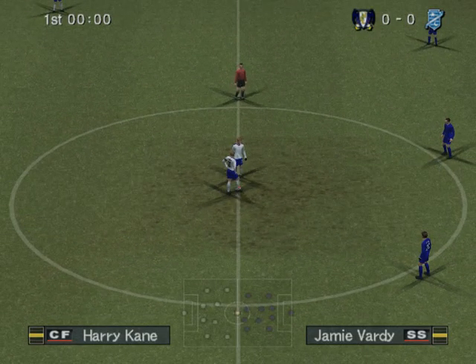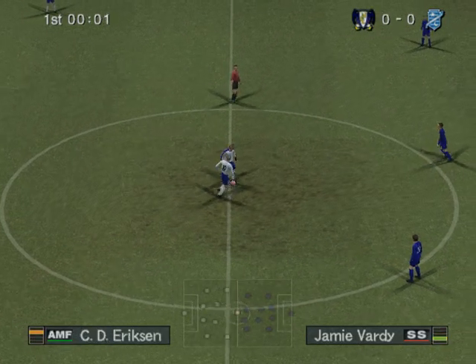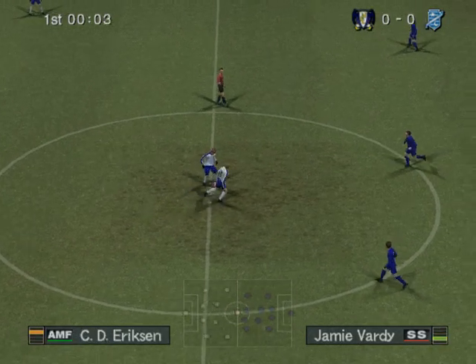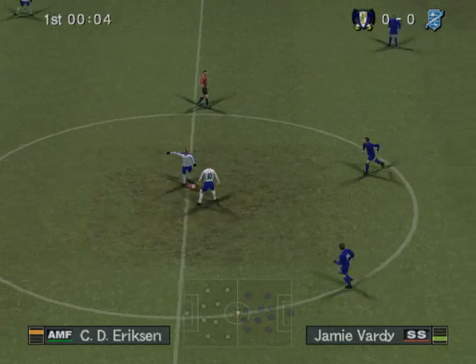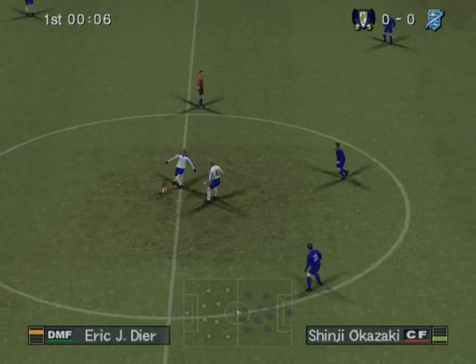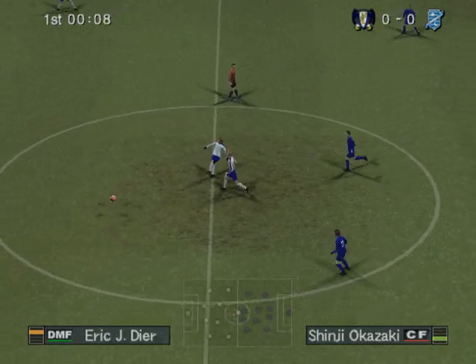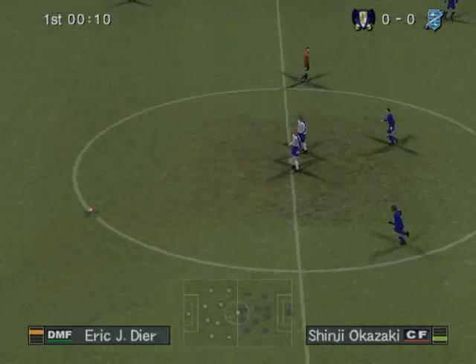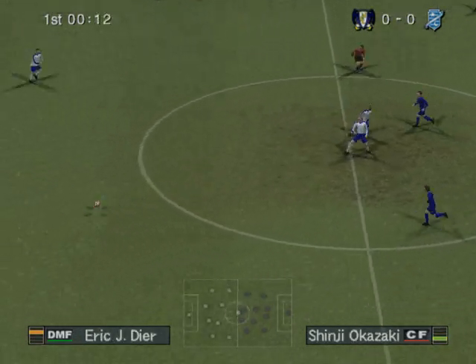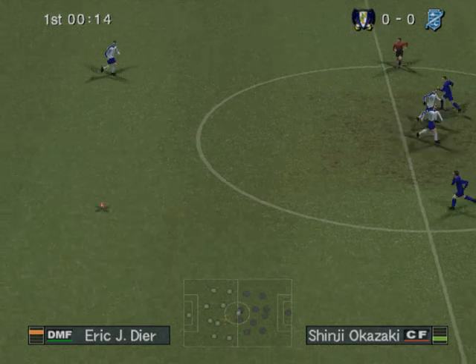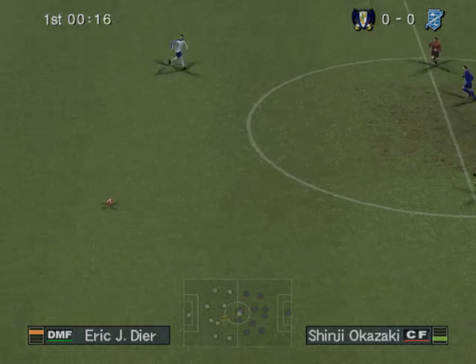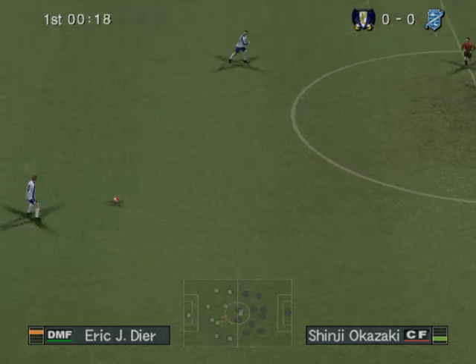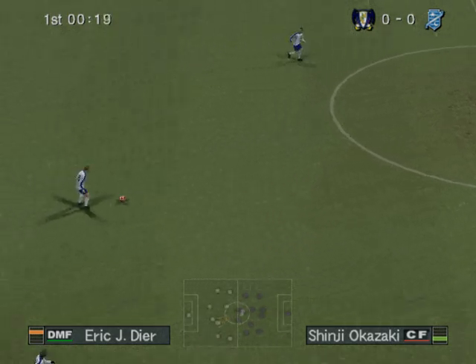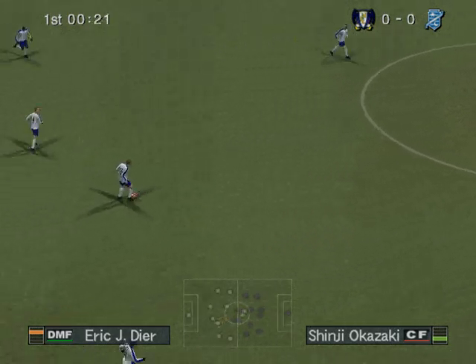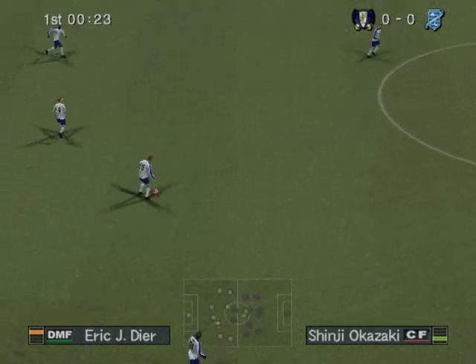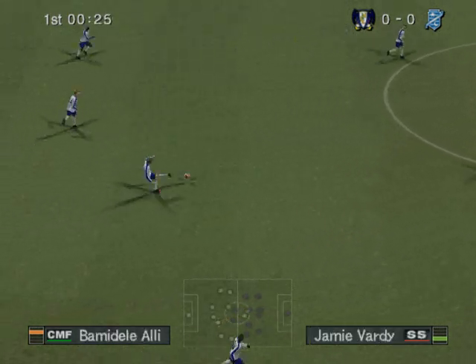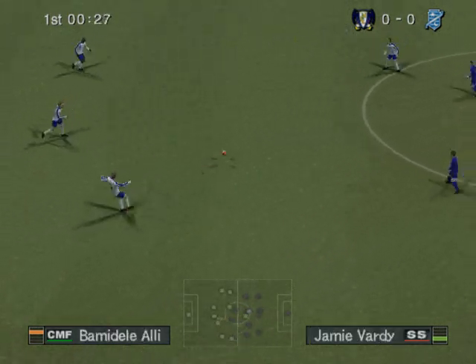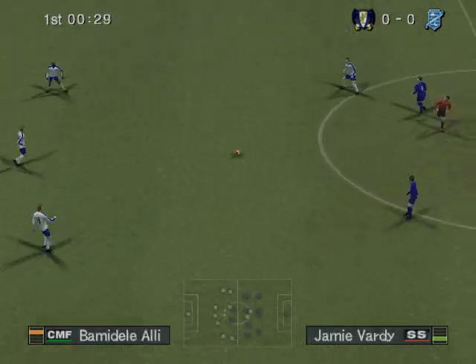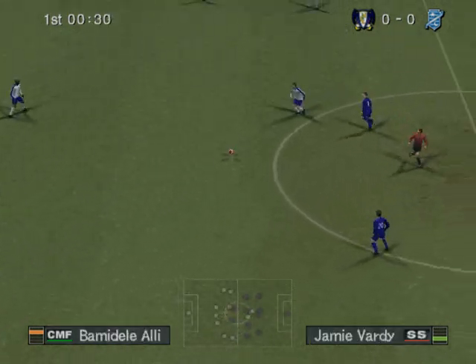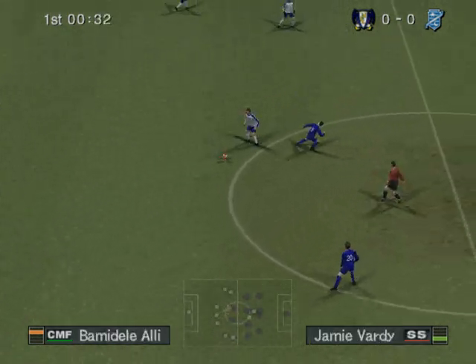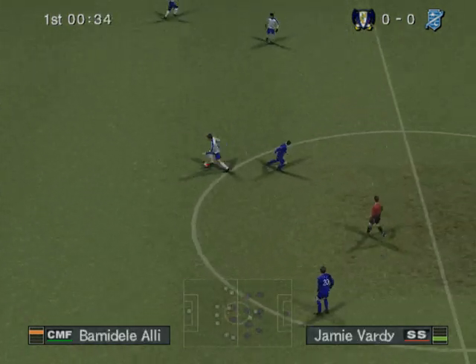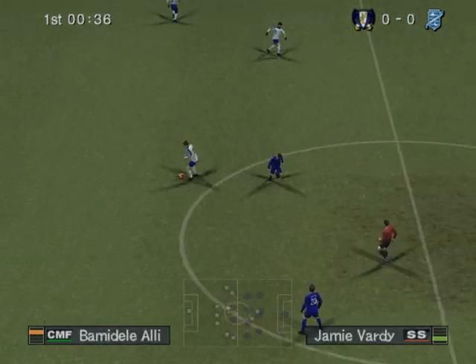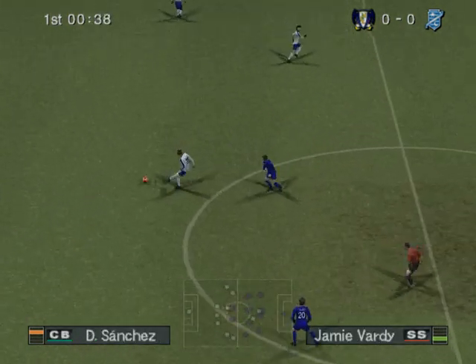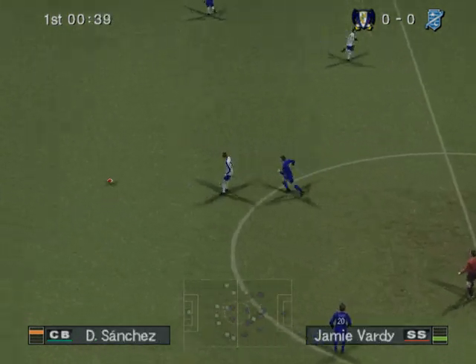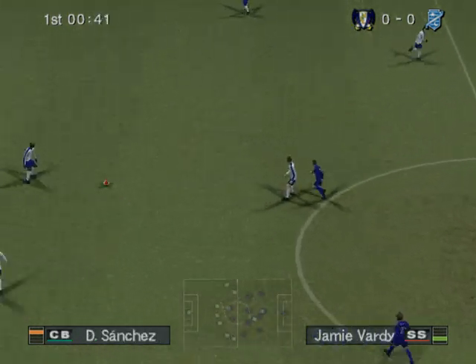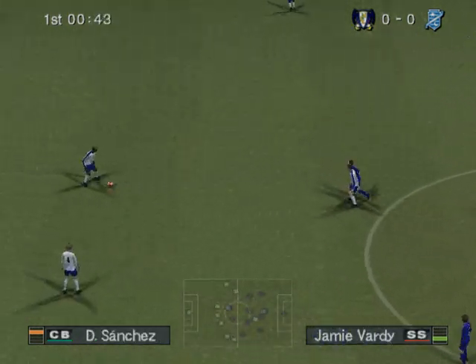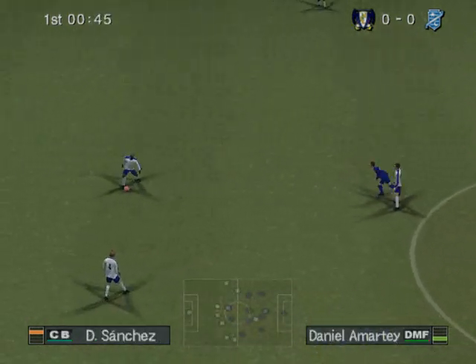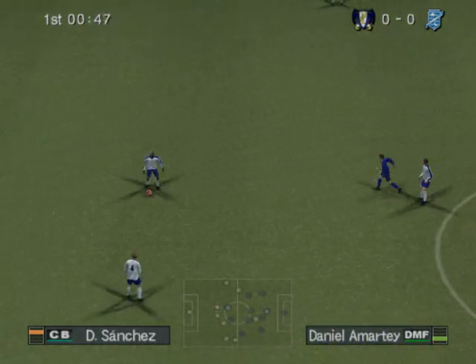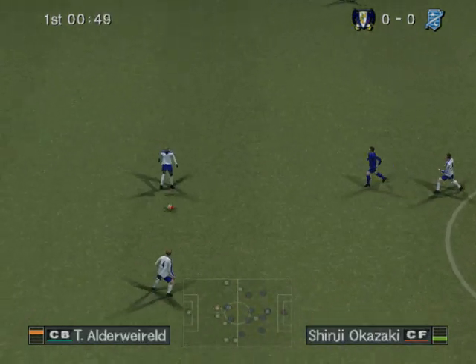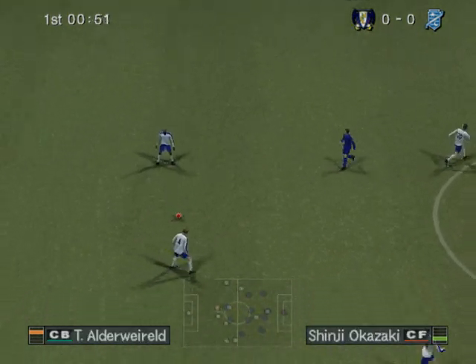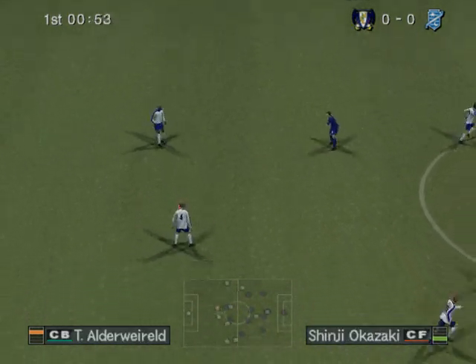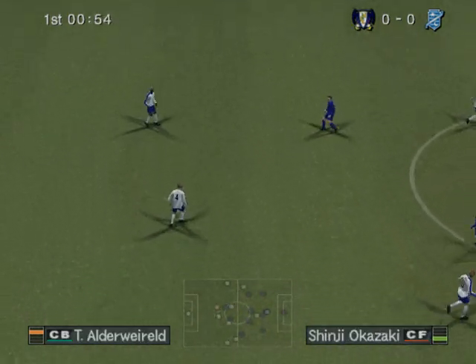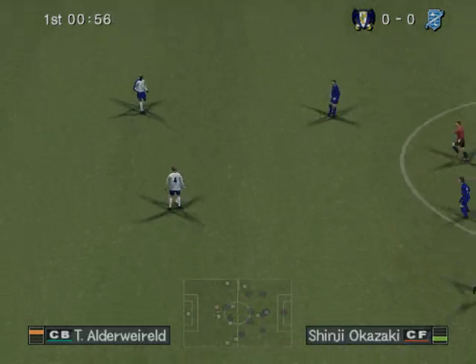The match kicks off, let's hope it's a cracker. They'll start with this formation — what do you reckon, Trevor?